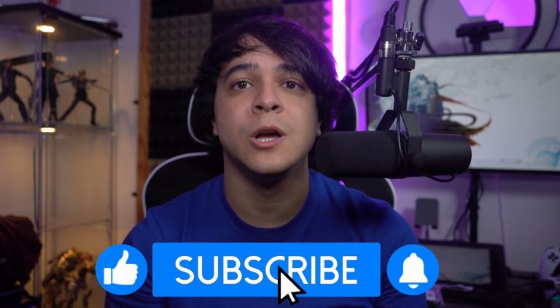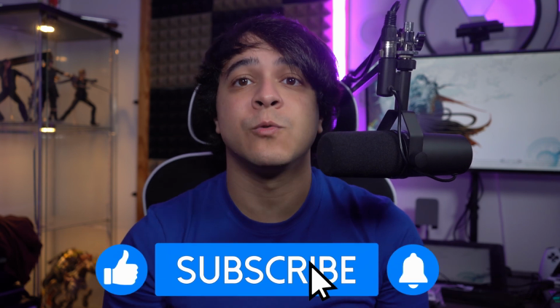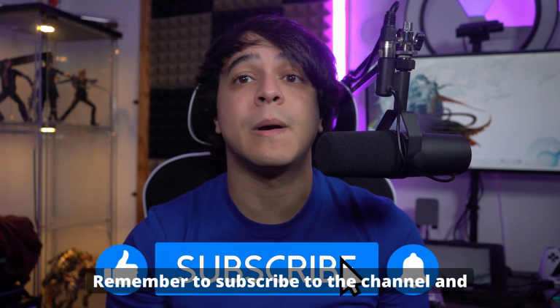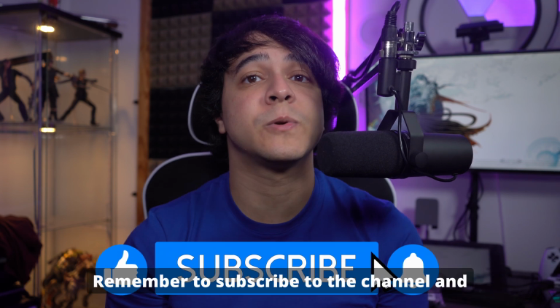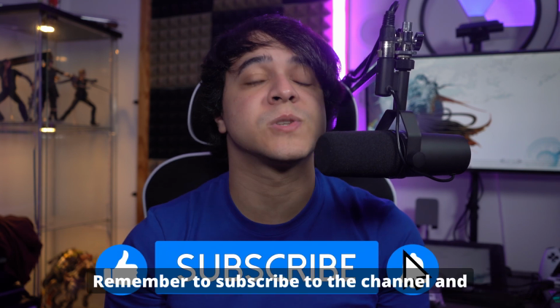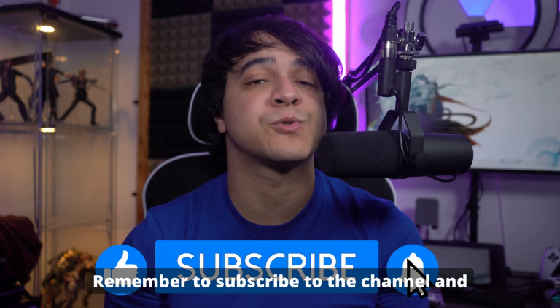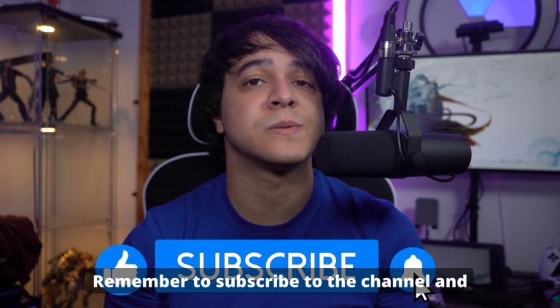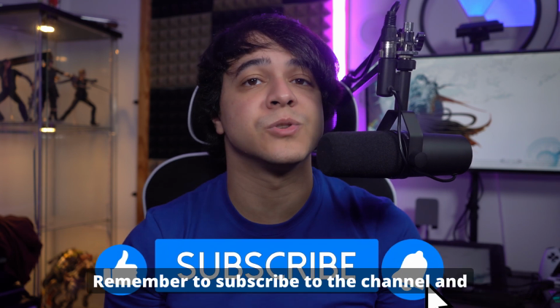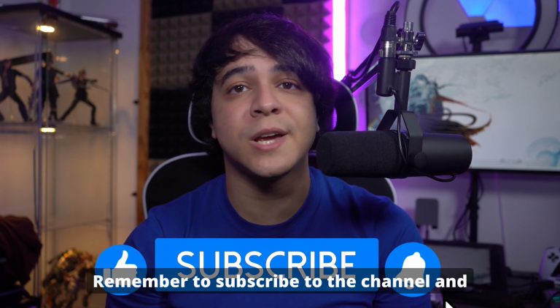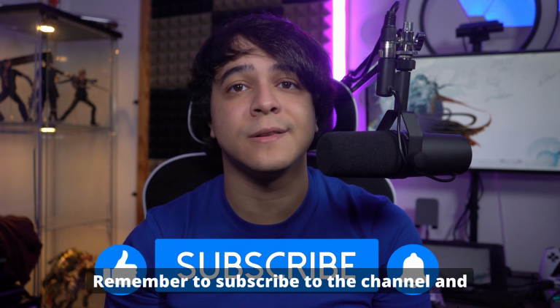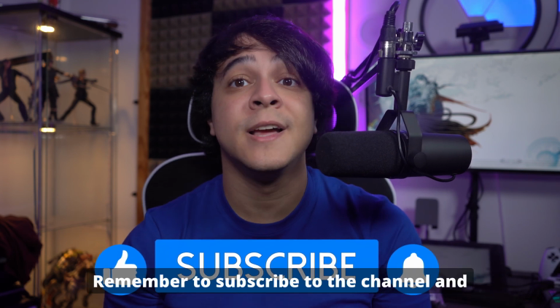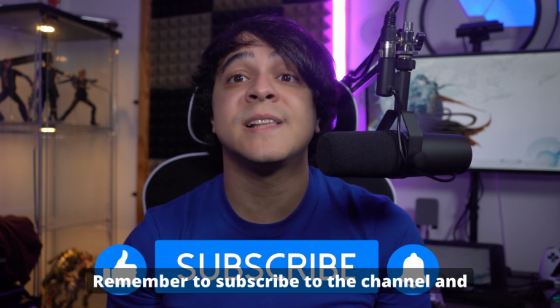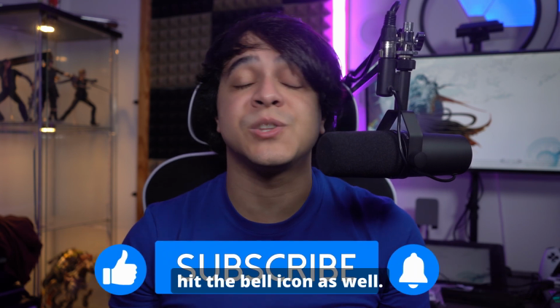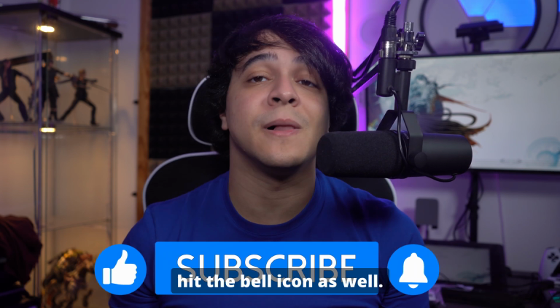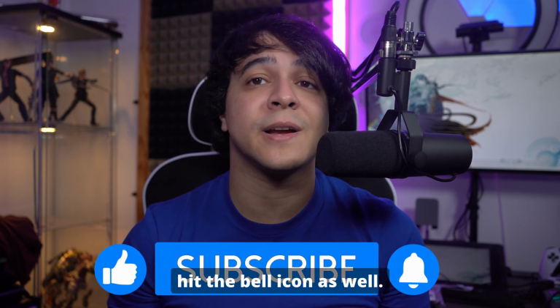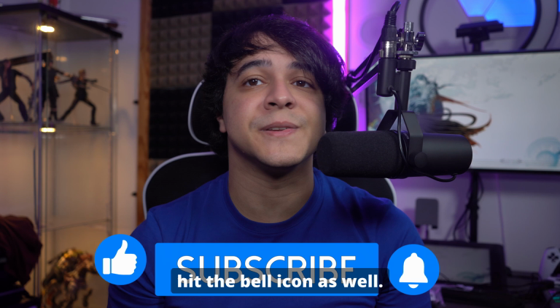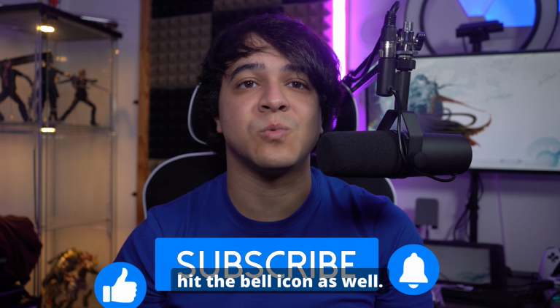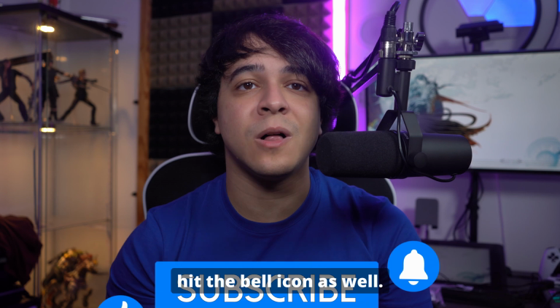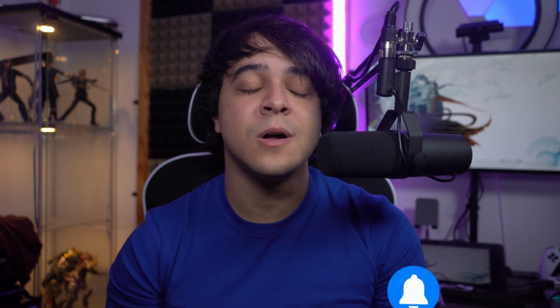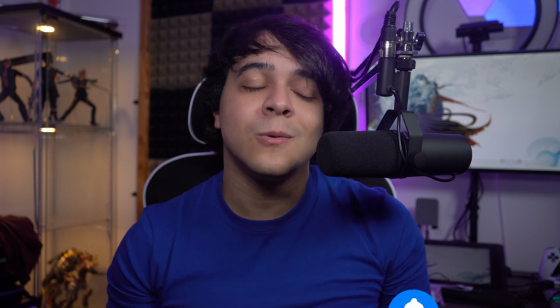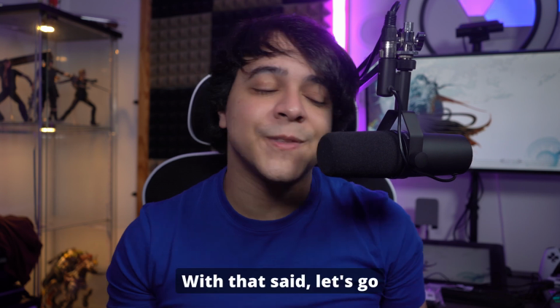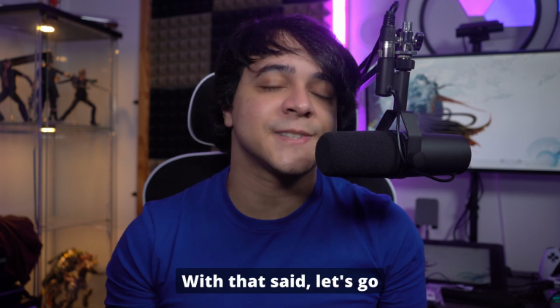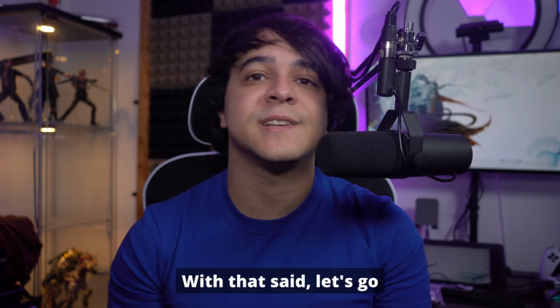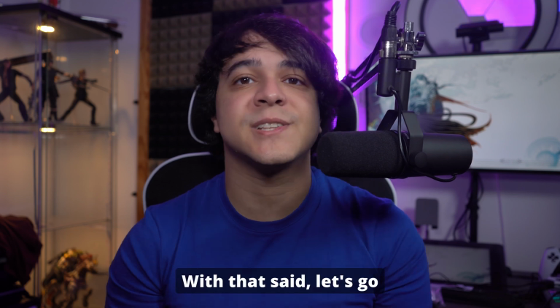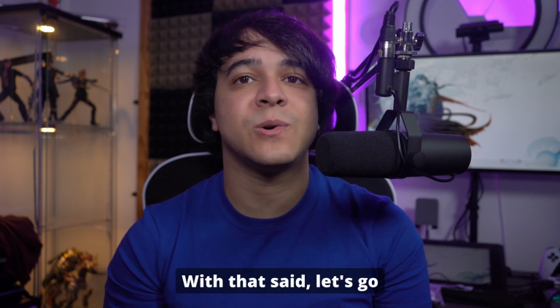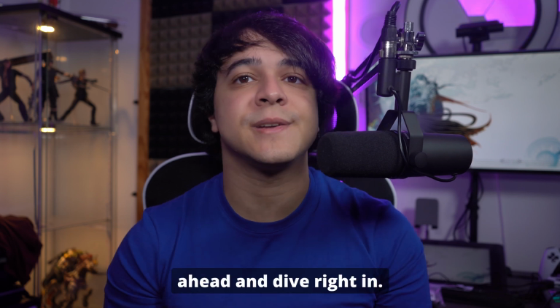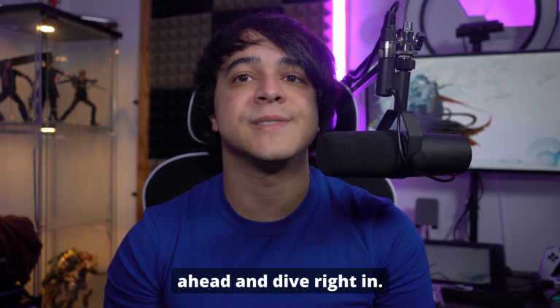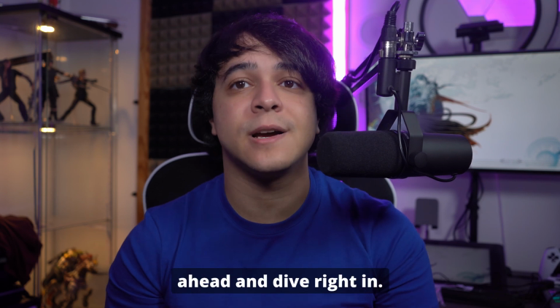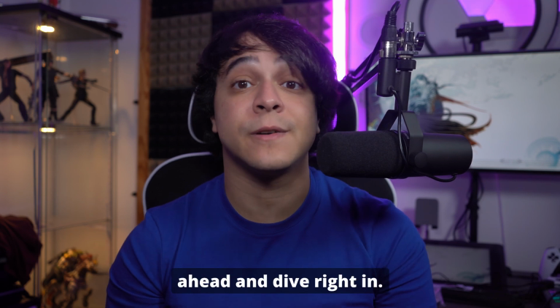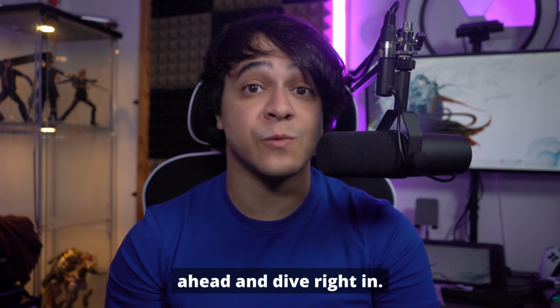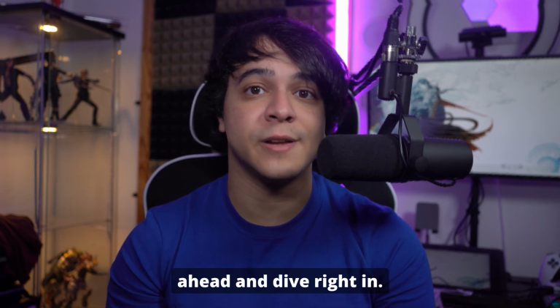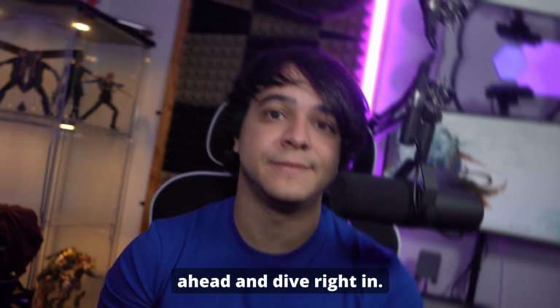Remember to subscribe to the channel and hit the bell icon as well. With that said, let's dive right in.